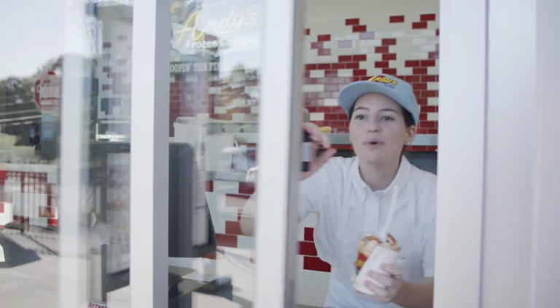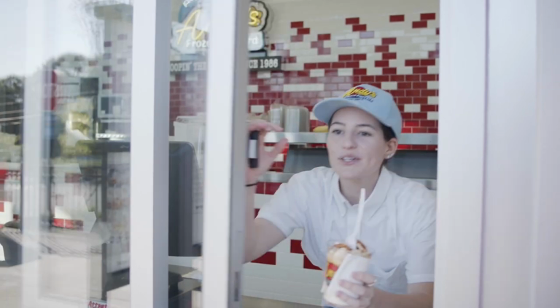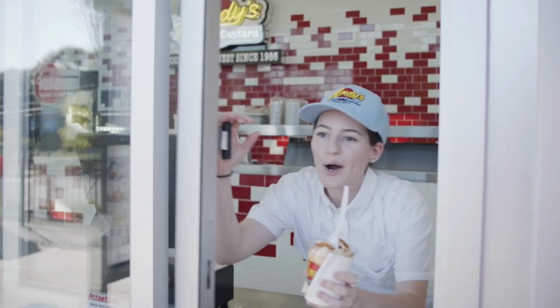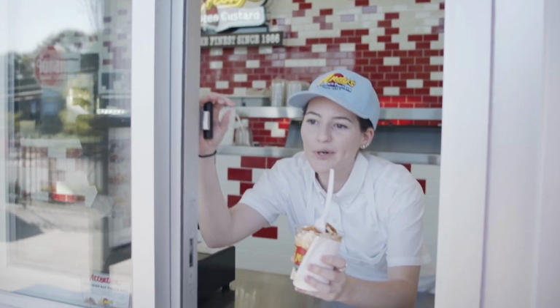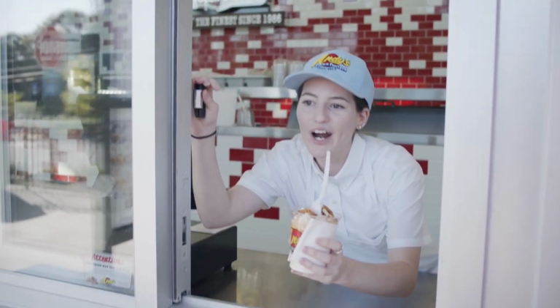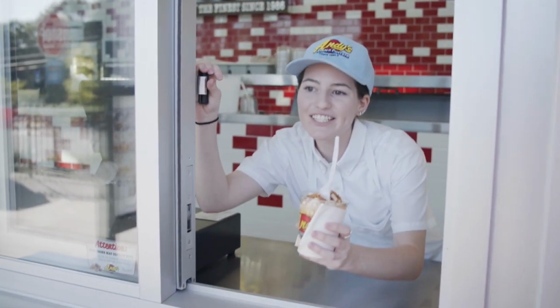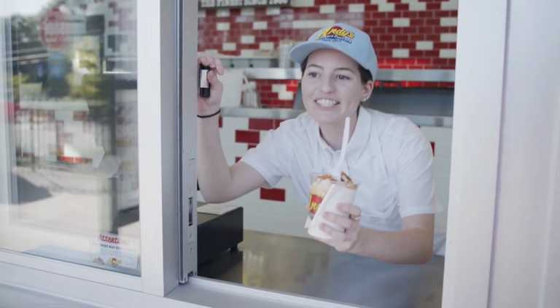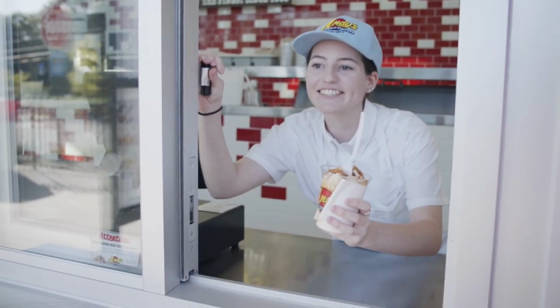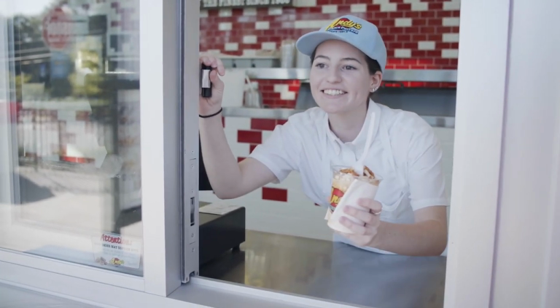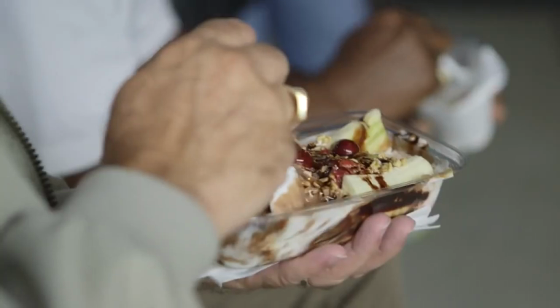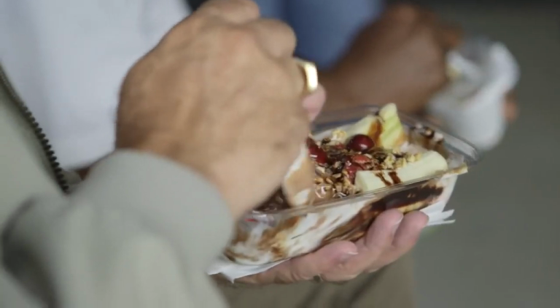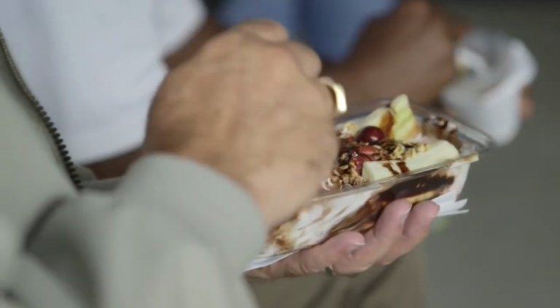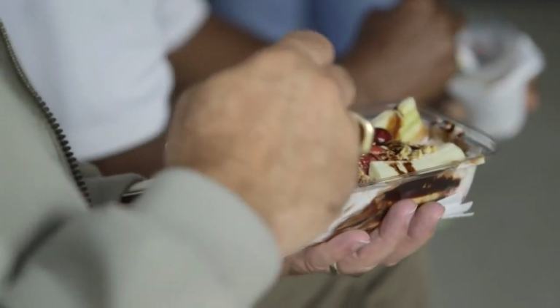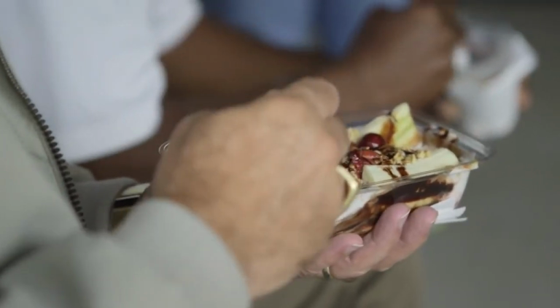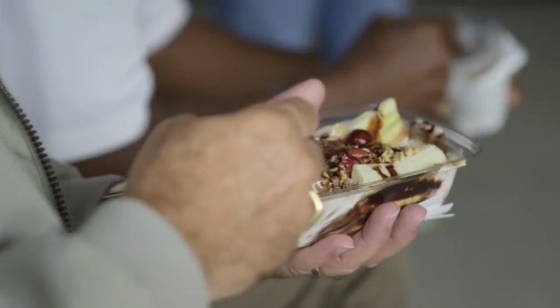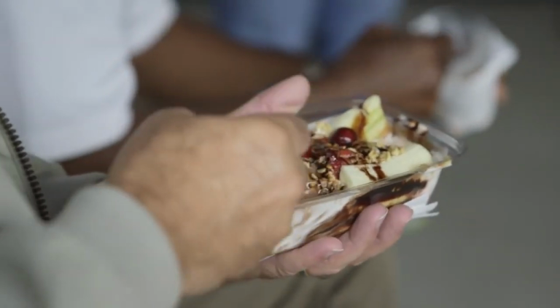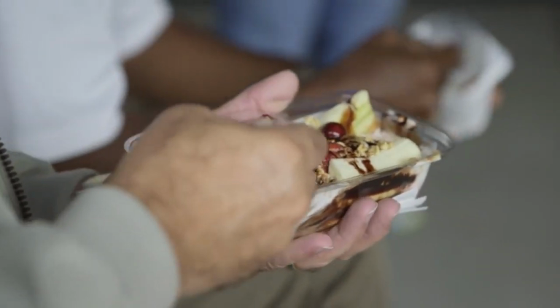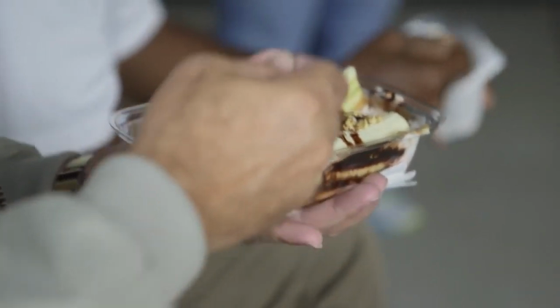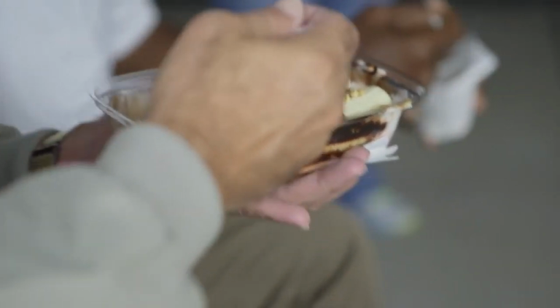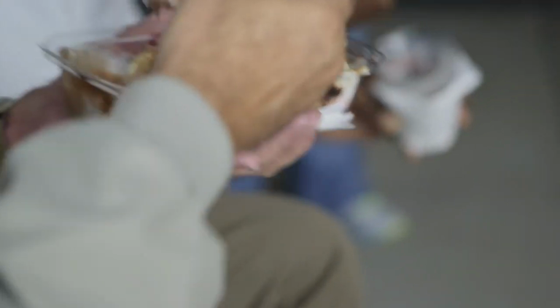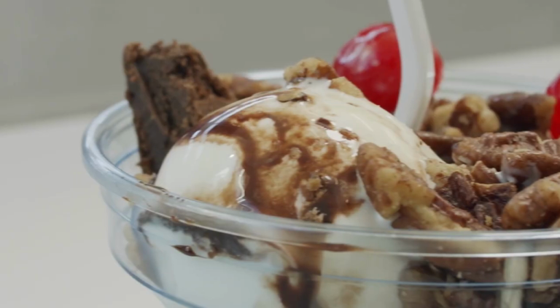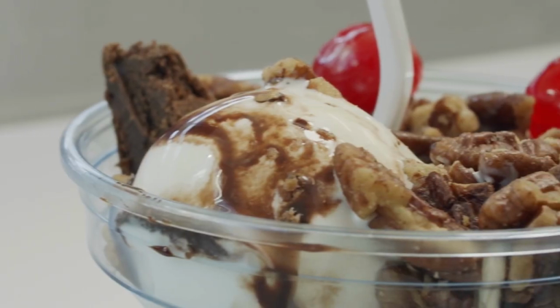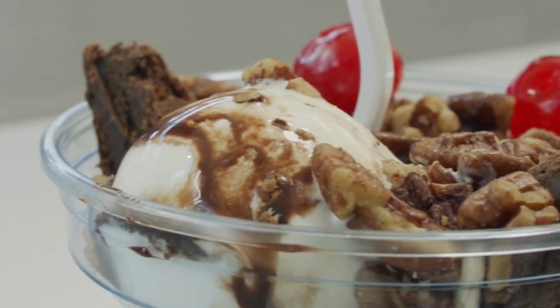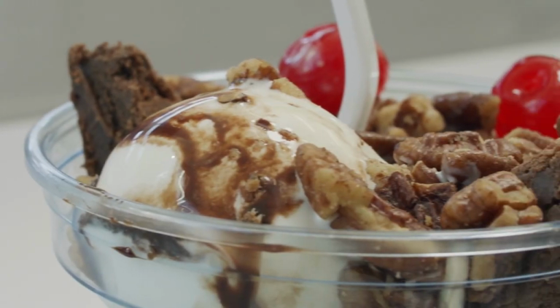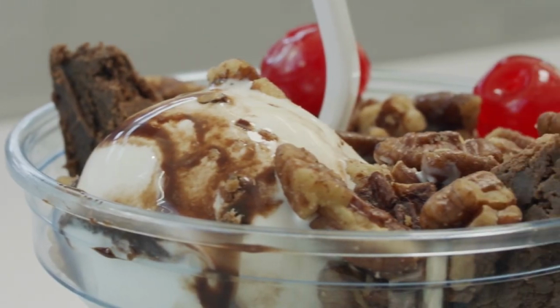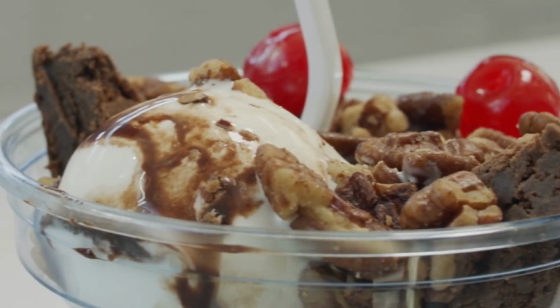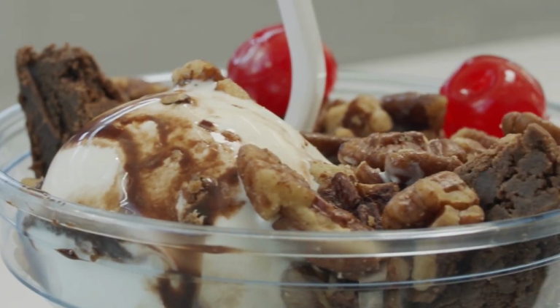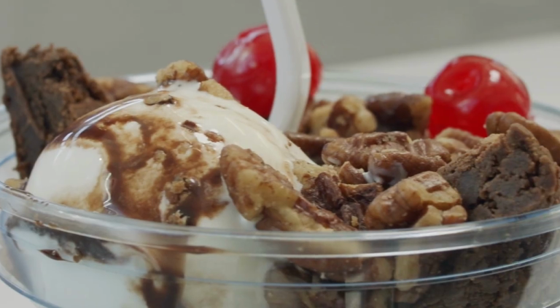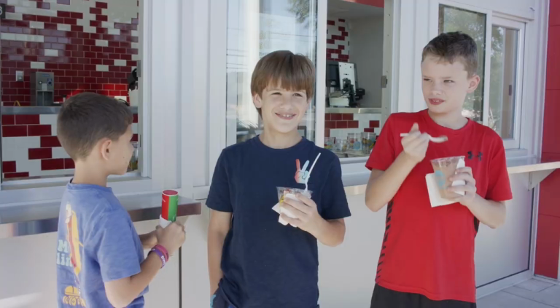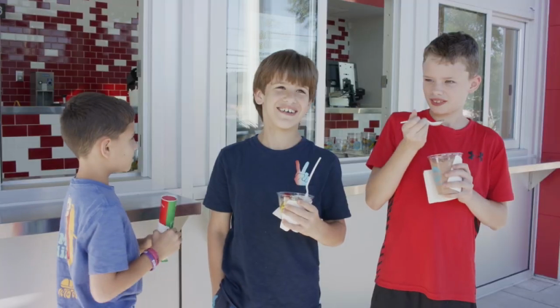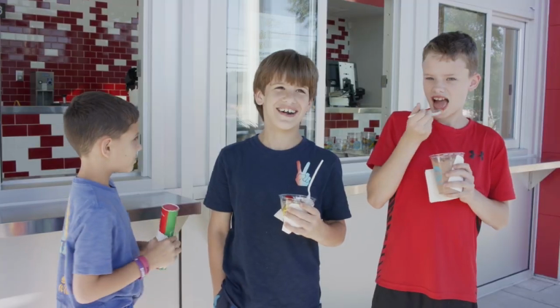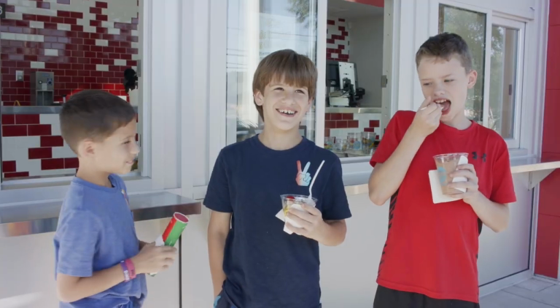What's the caramel crunch? You've got the sweet, you've got the crunchy, you've got the creamy chocolate. It's really good.